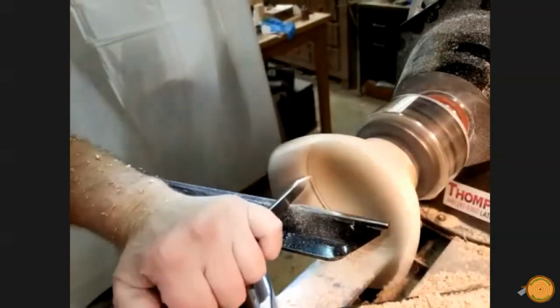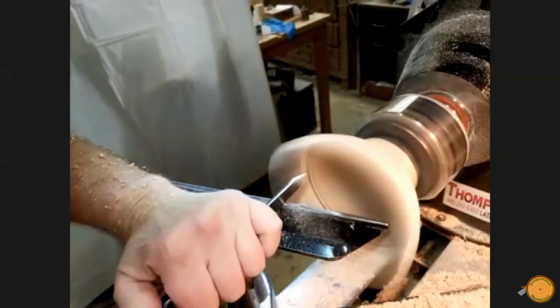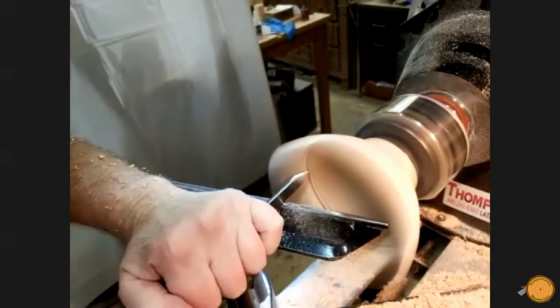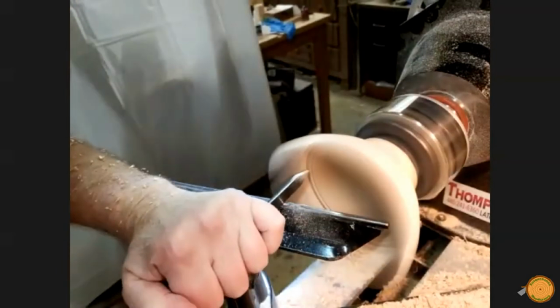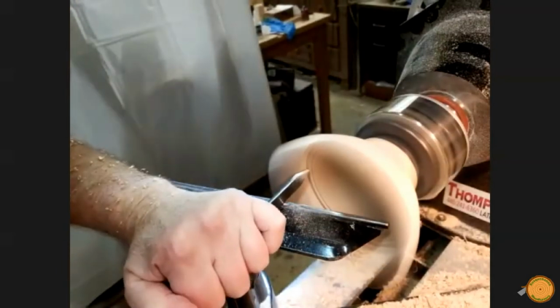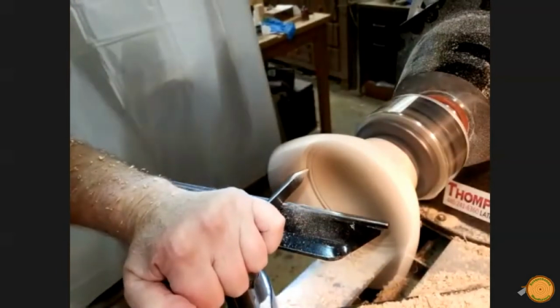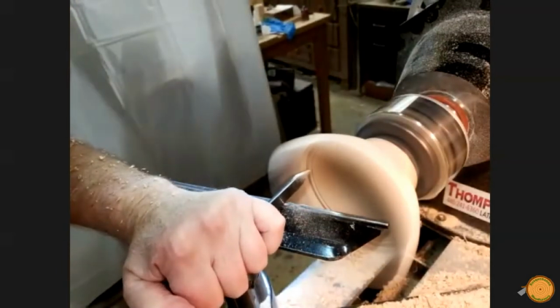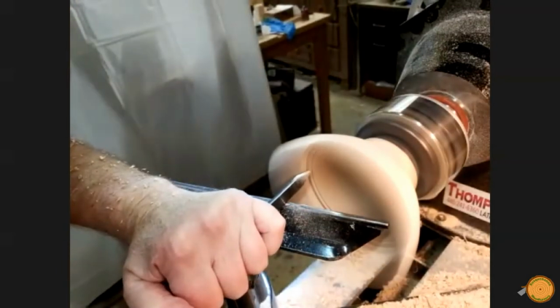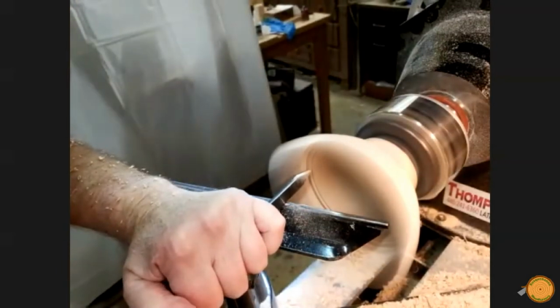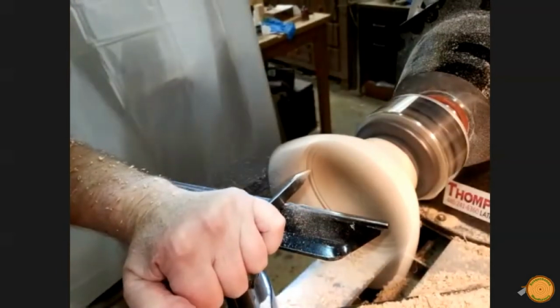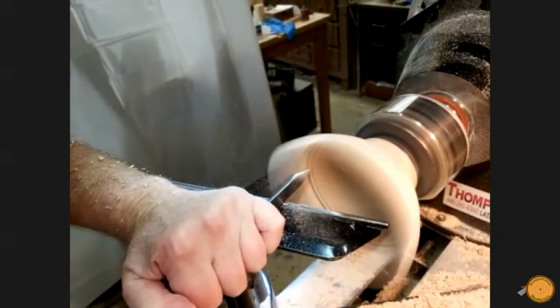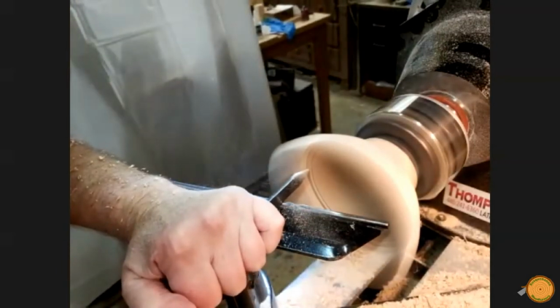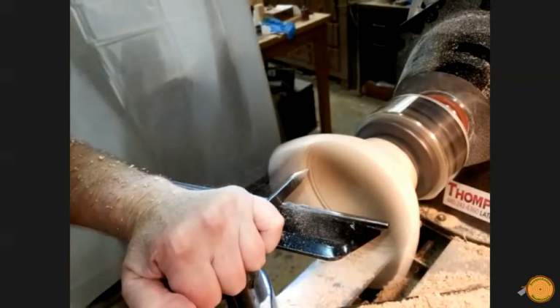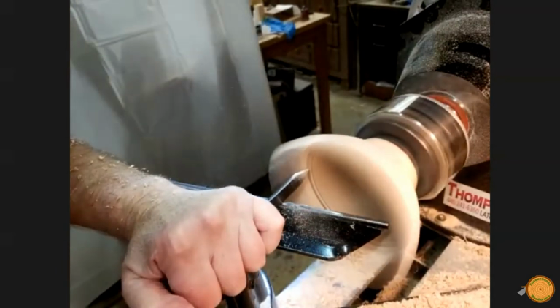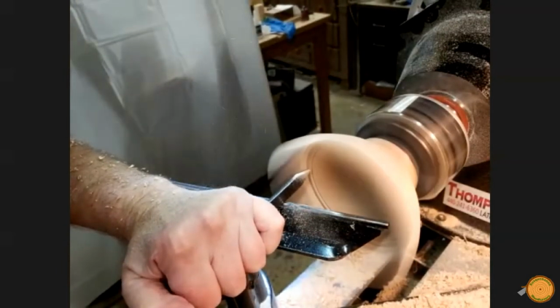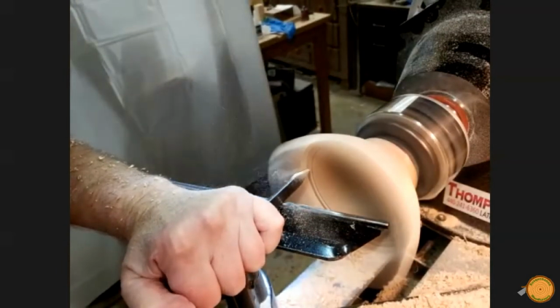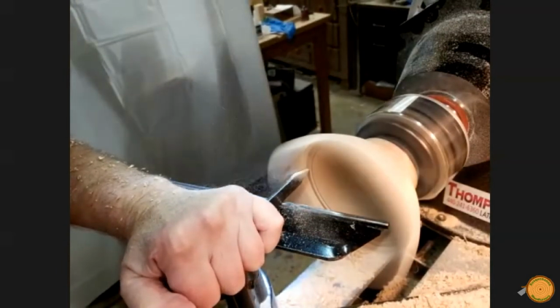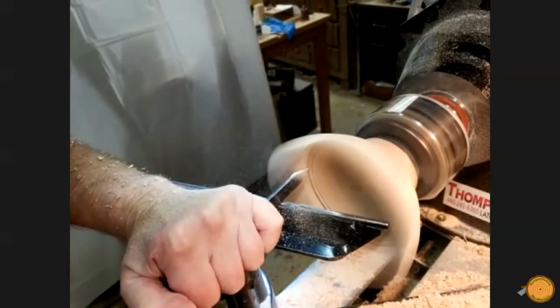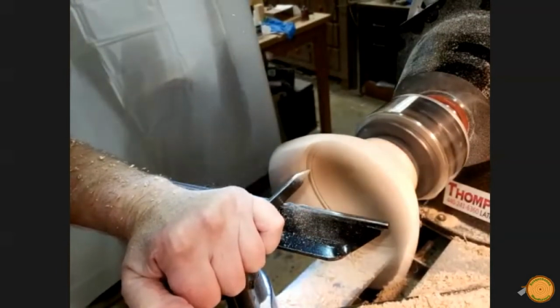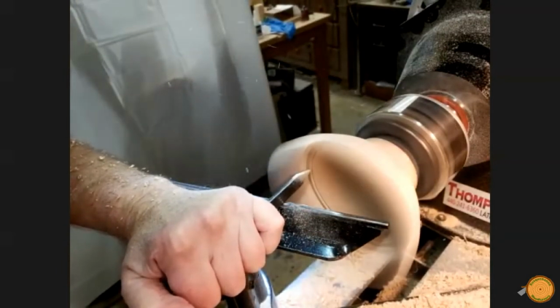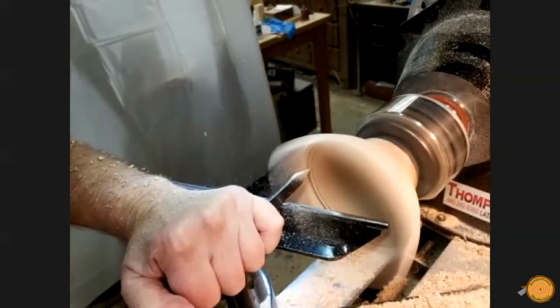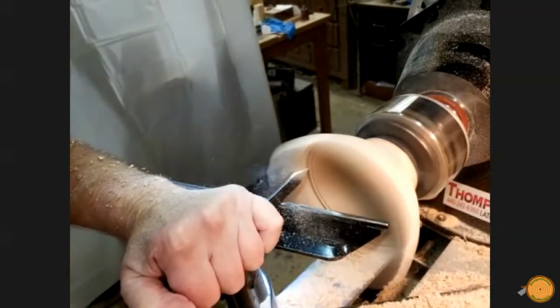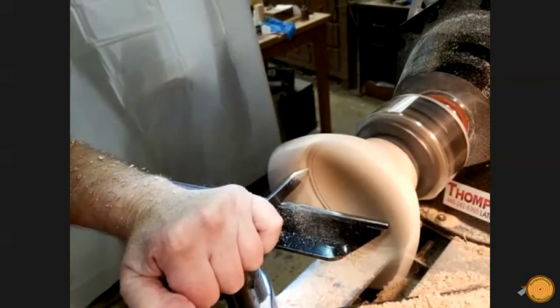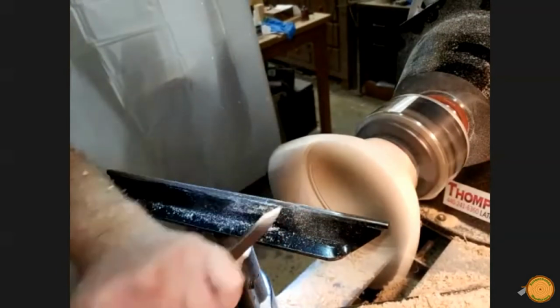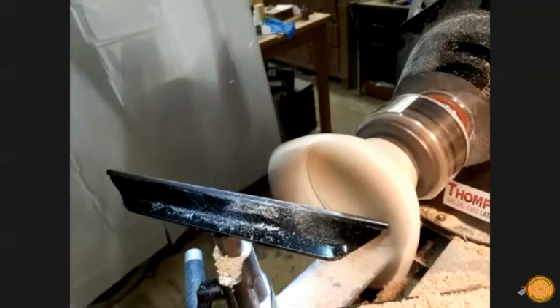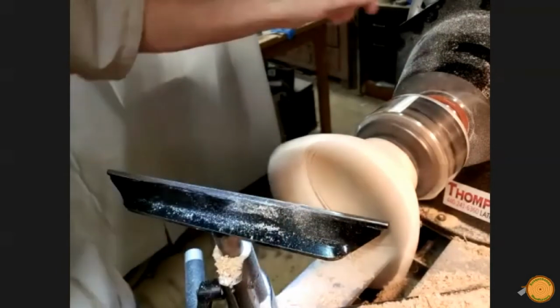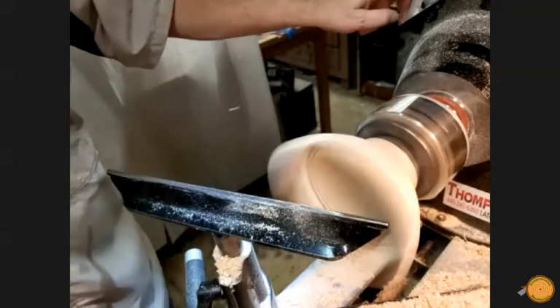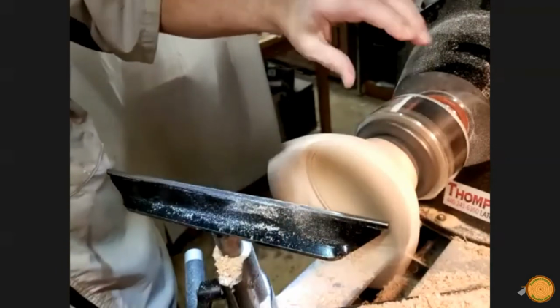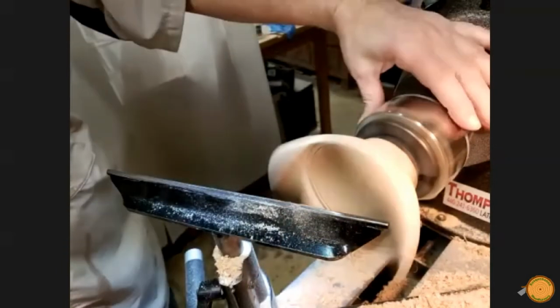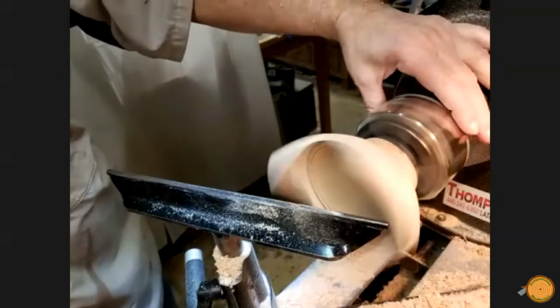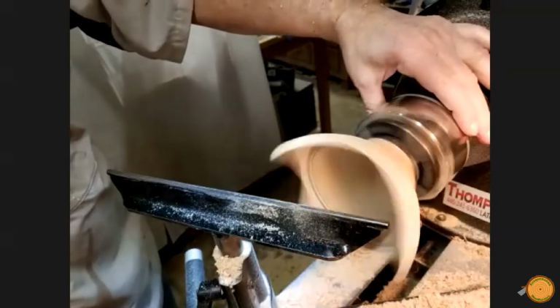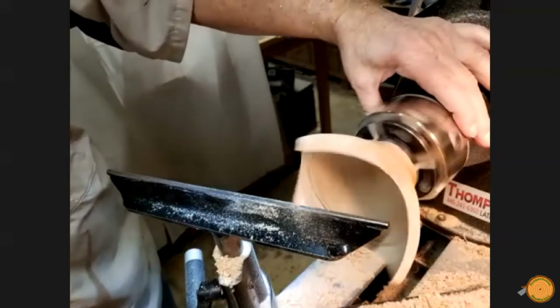There will be a lid on this piece, so the edge where the lid will rest is done as part of the final turning.